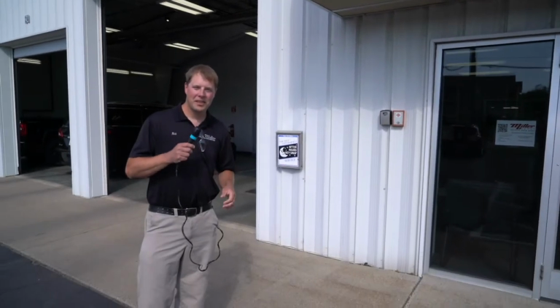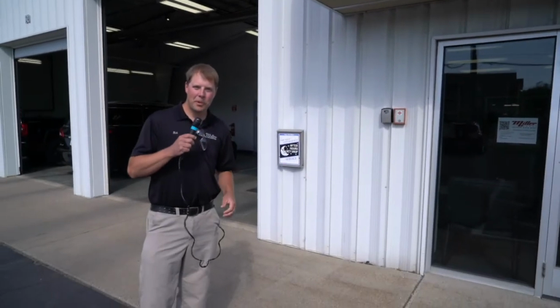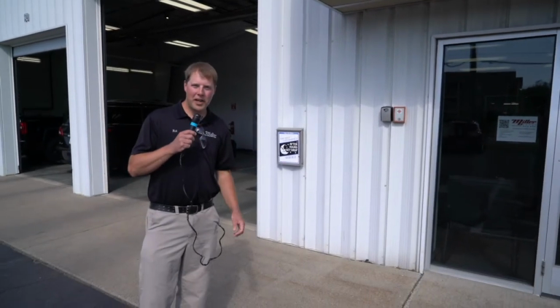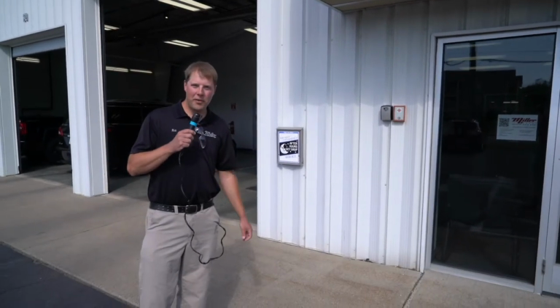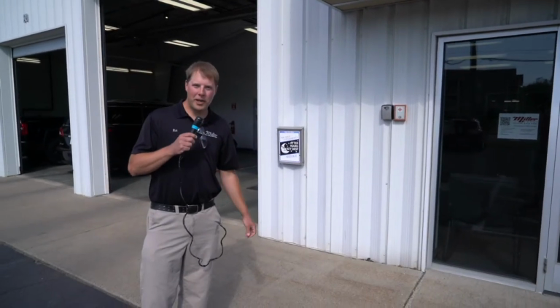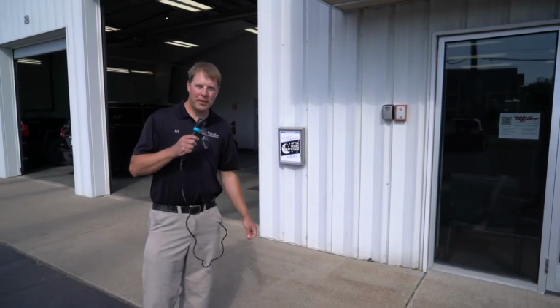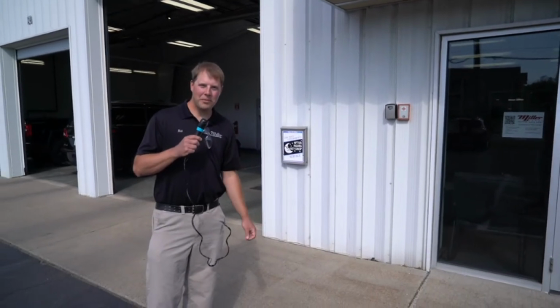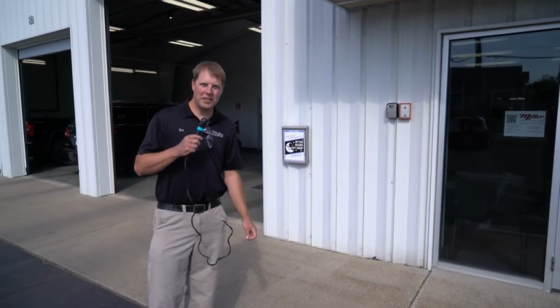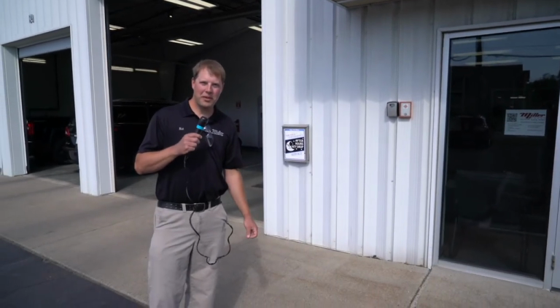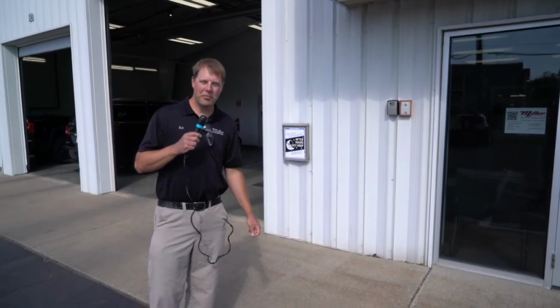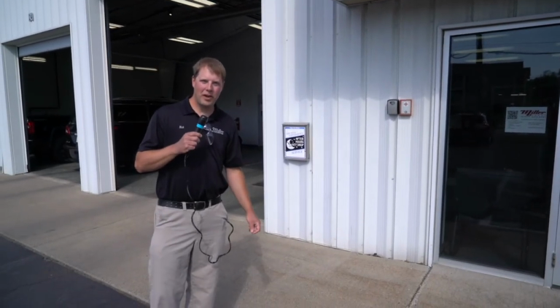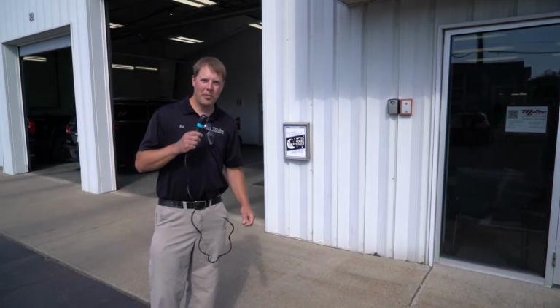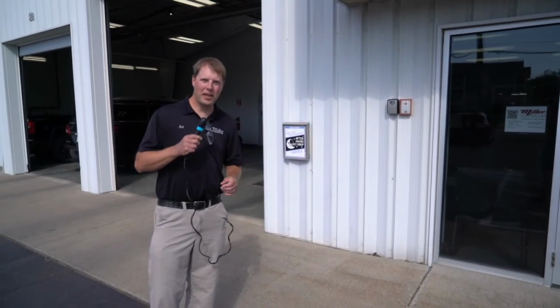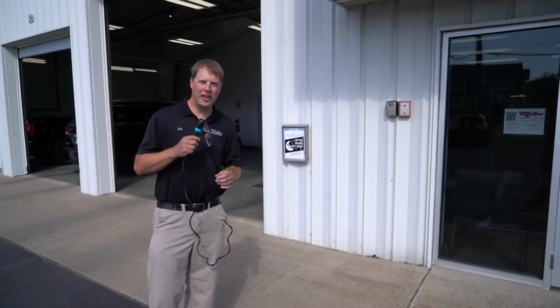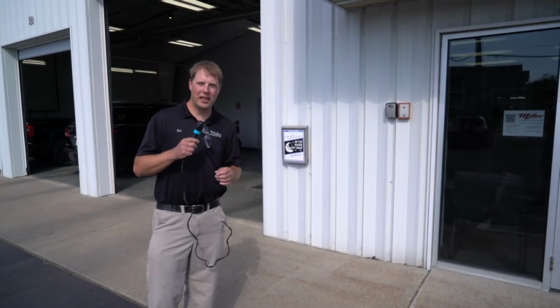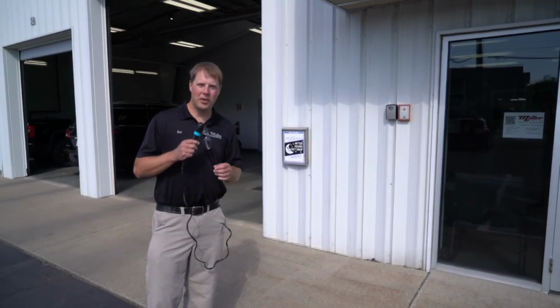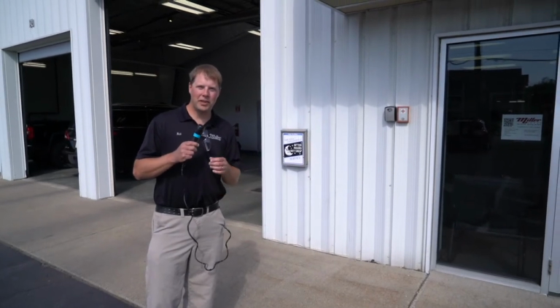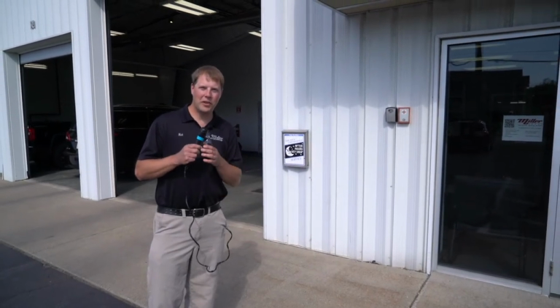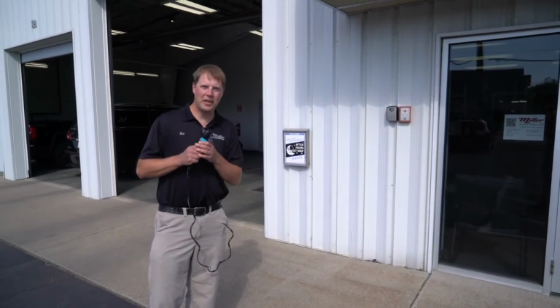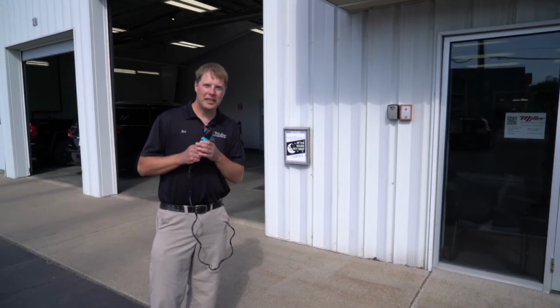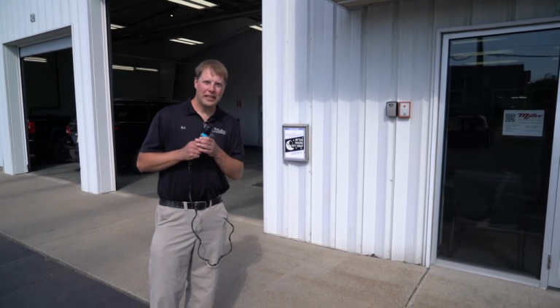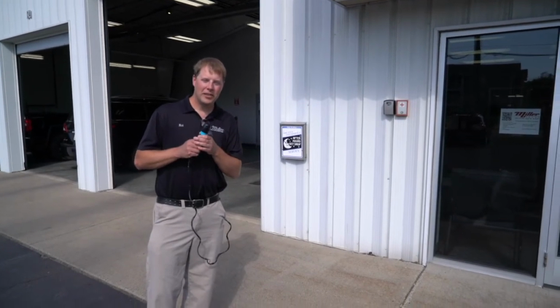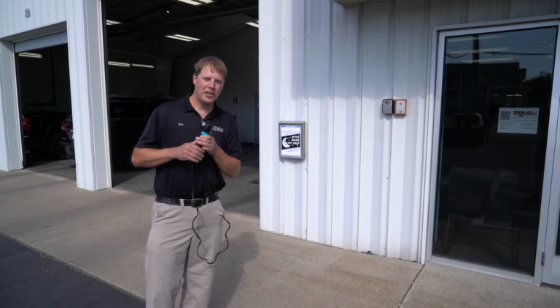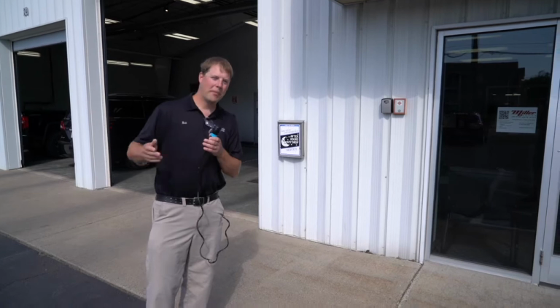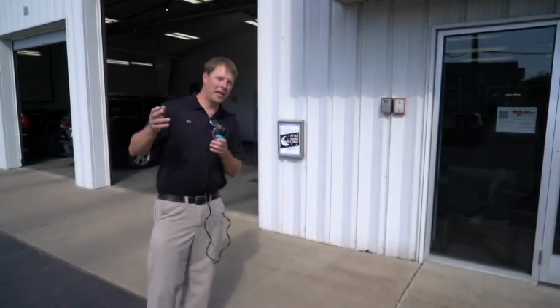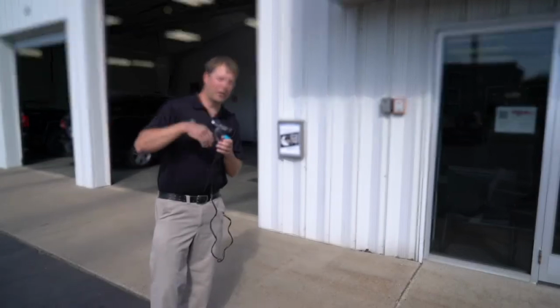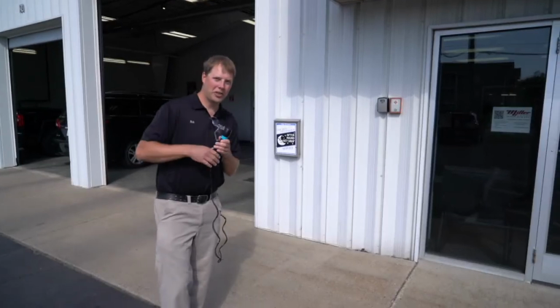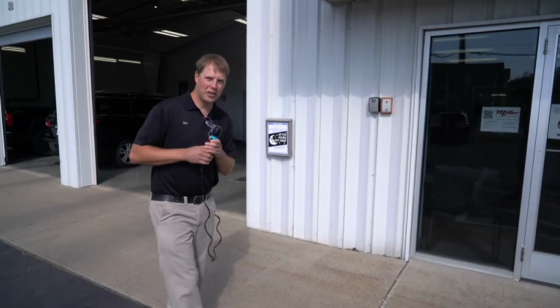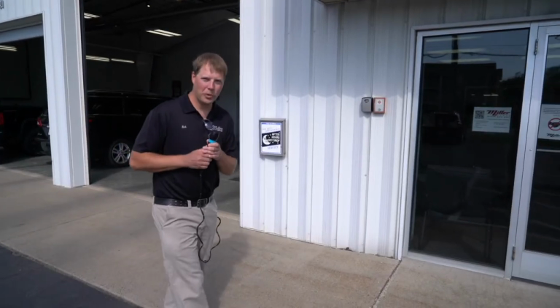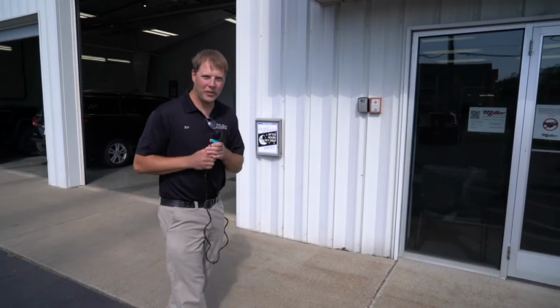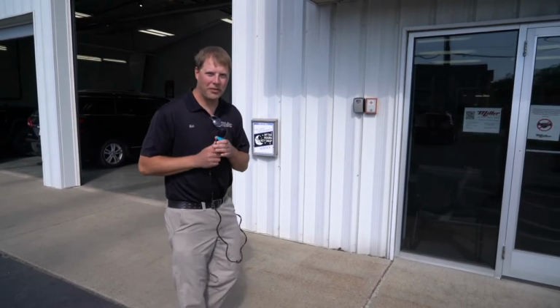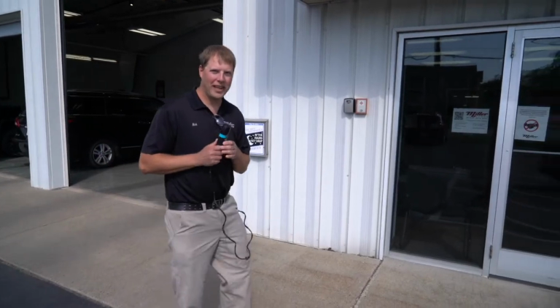Good morning, everybody. My name is Nick from Miller Auto Body, St. Cloud, Minnesota. Why don't you come on in? We're going to show you some cool stuff today.